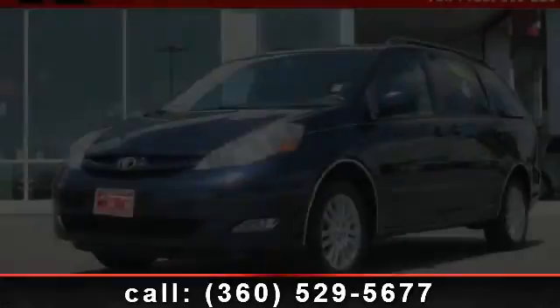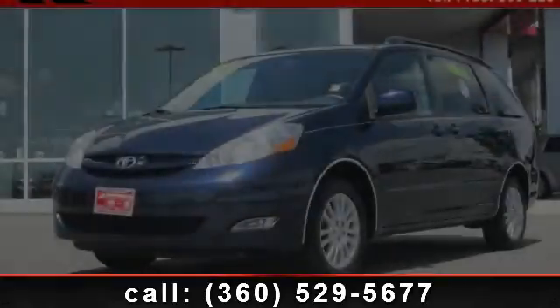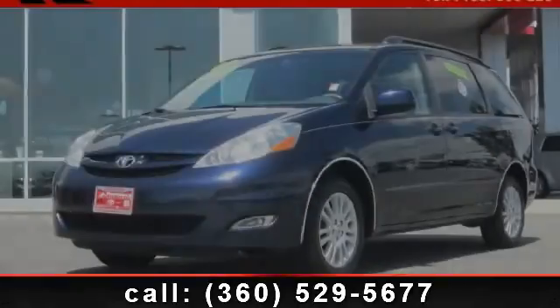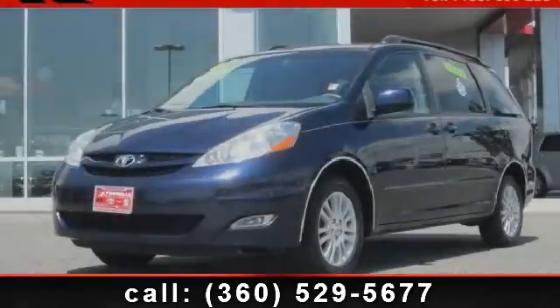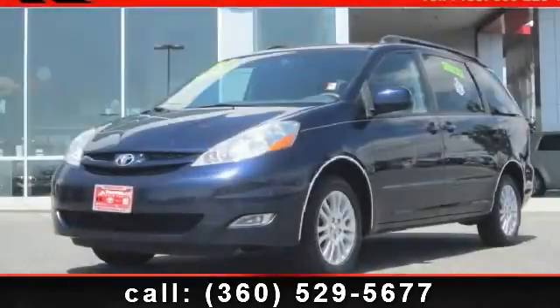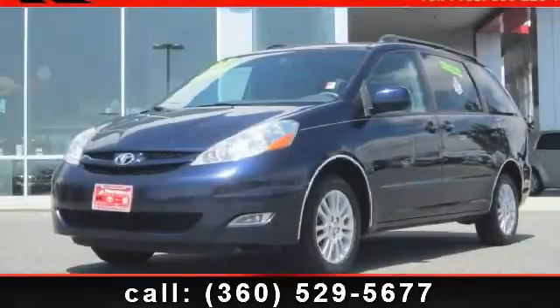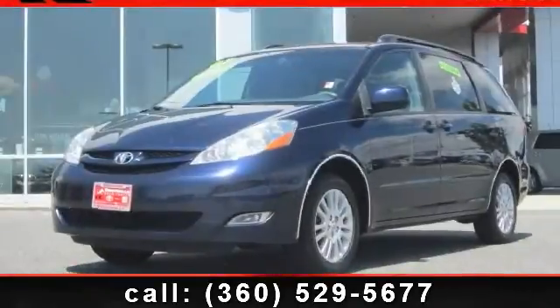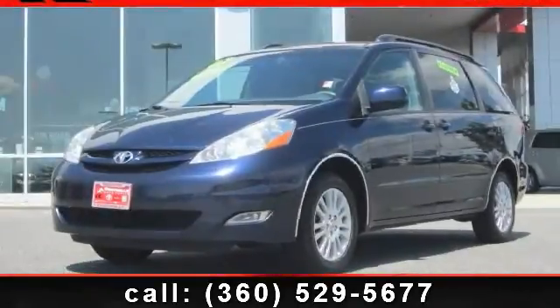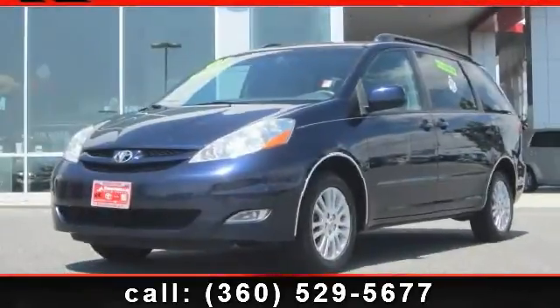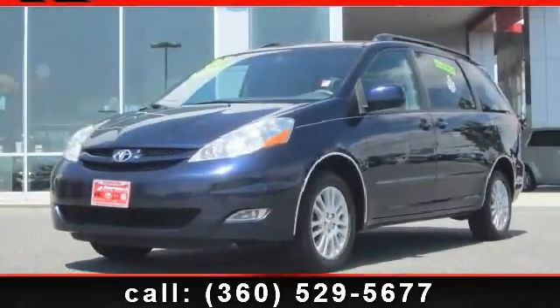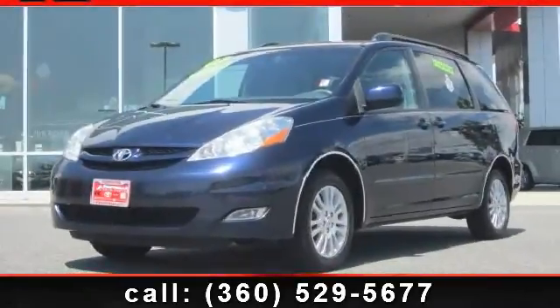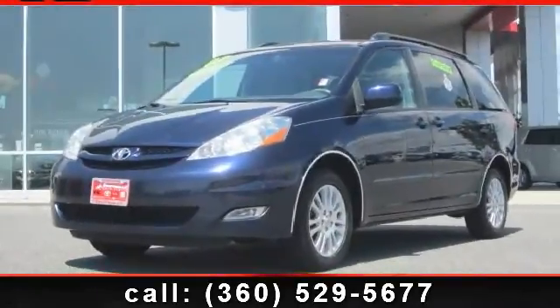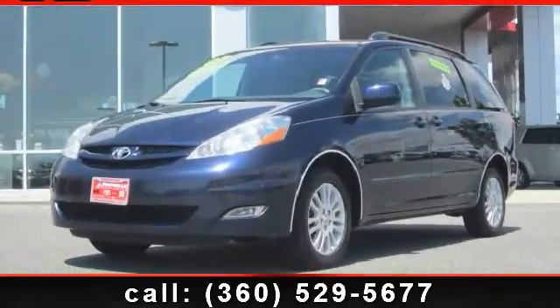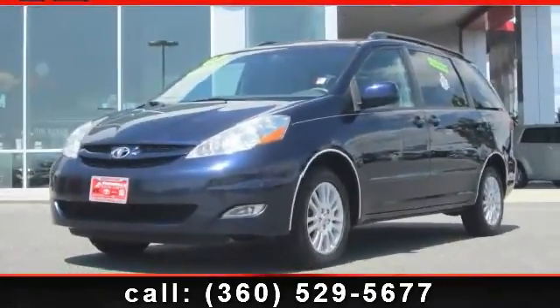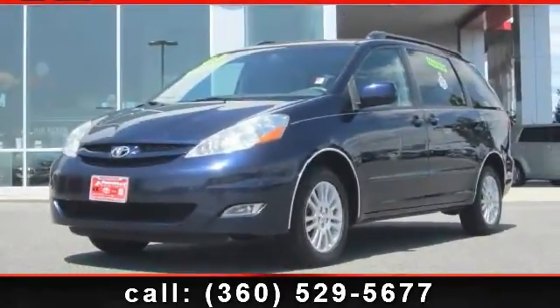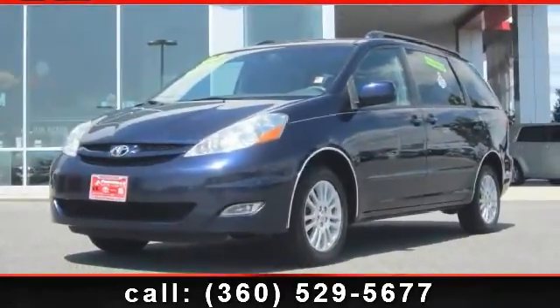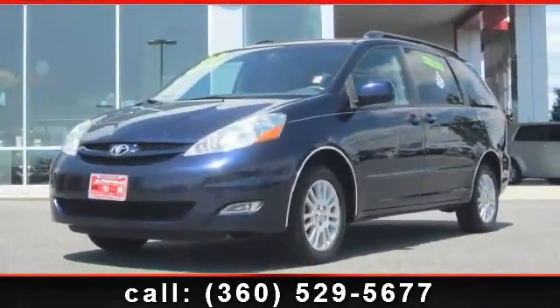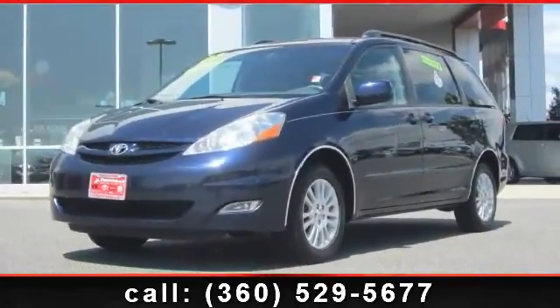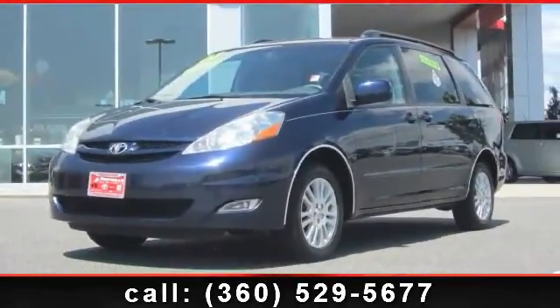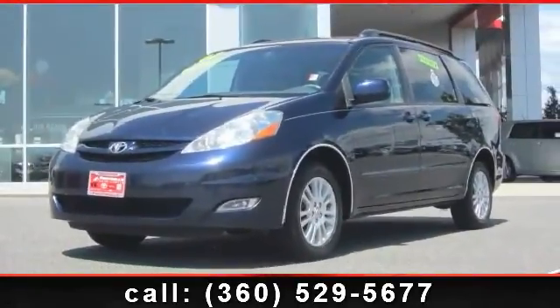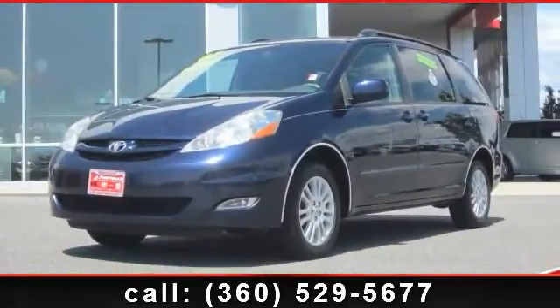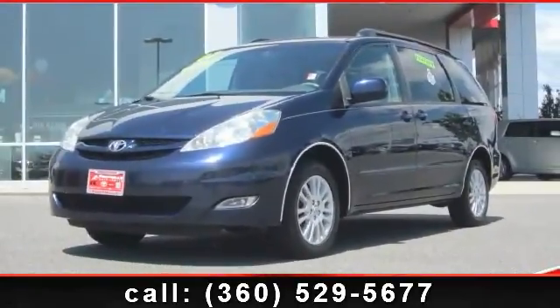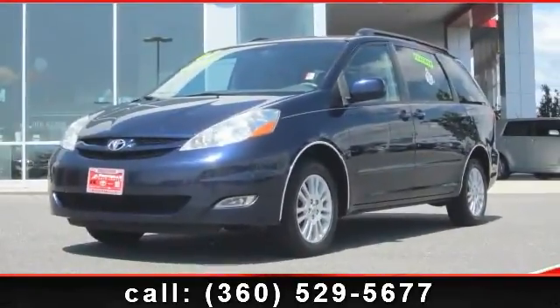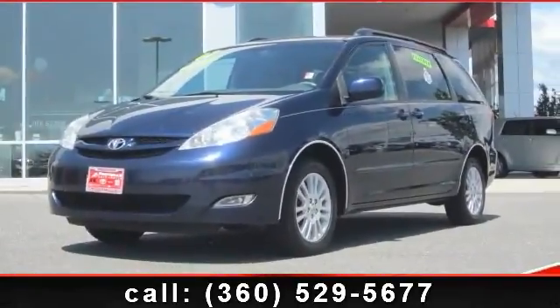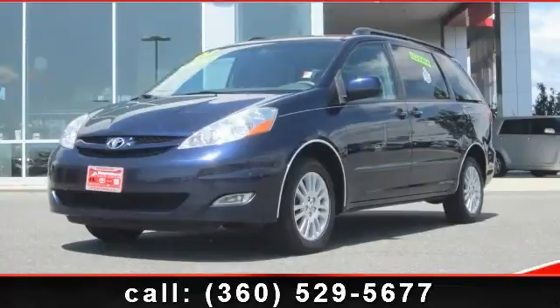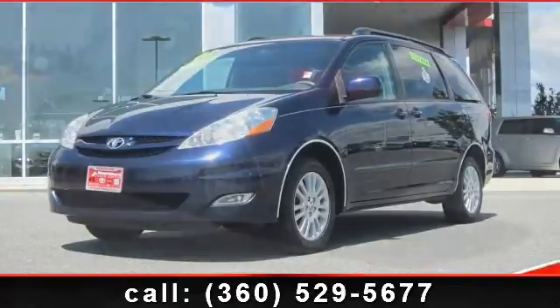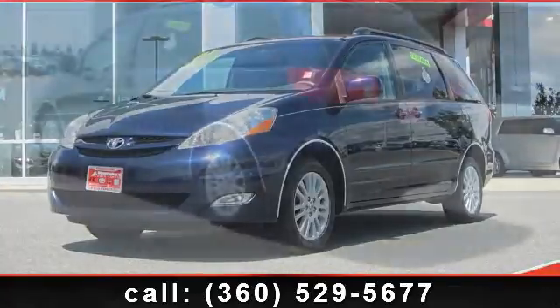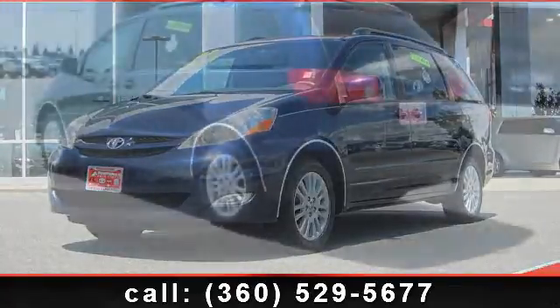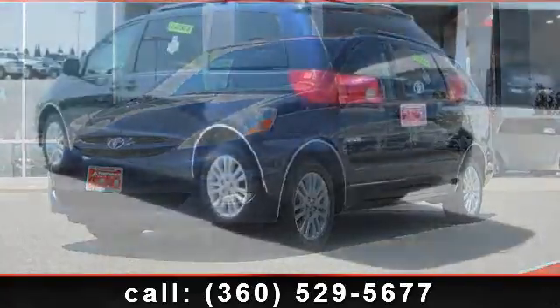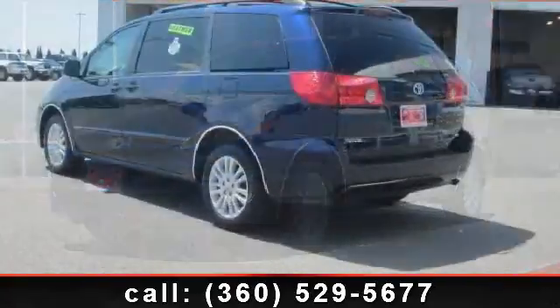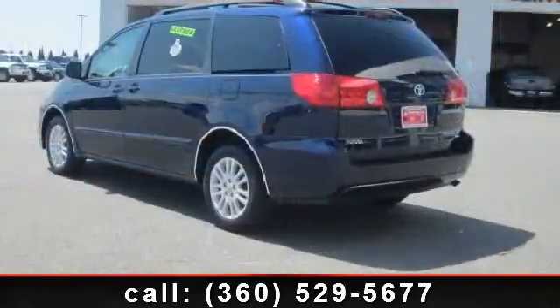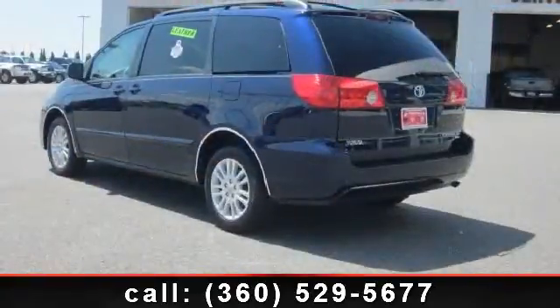Check out this 2007 Toyota Sienna XLE. This is the set of wheels you've been looking for.